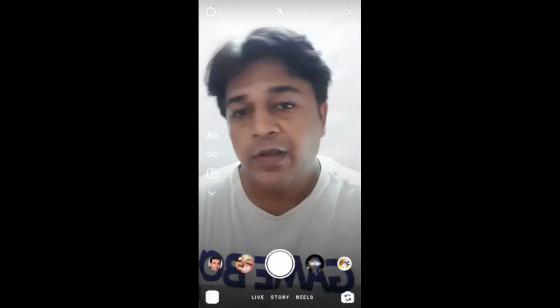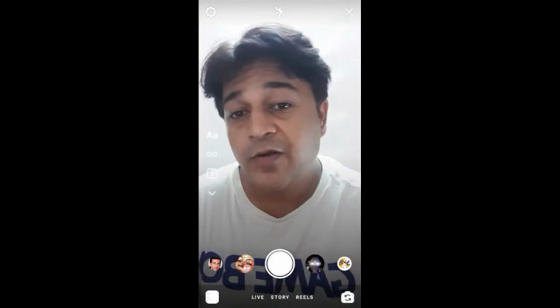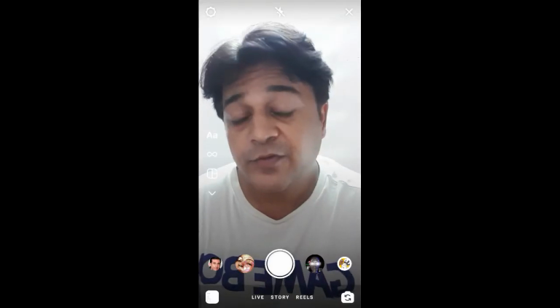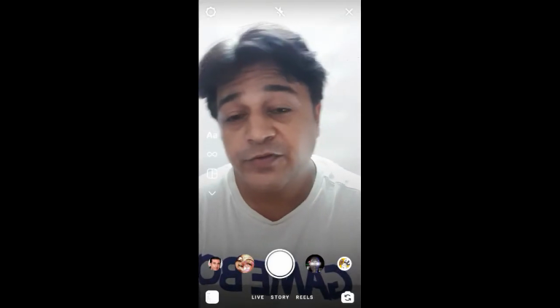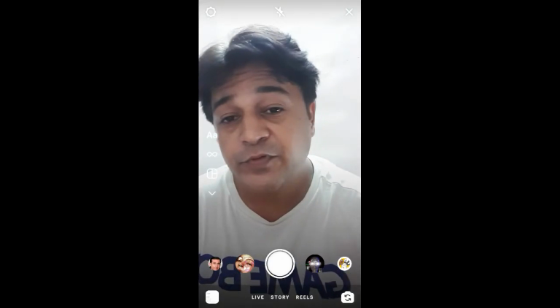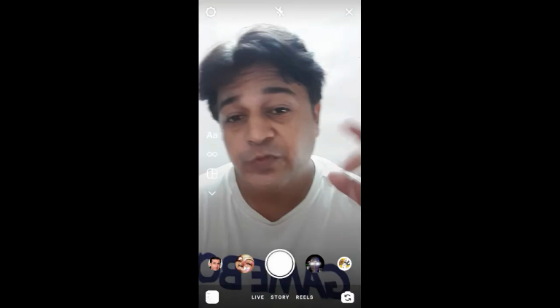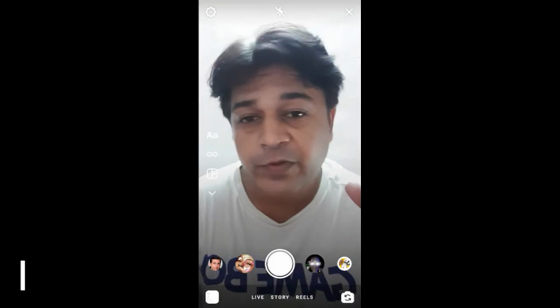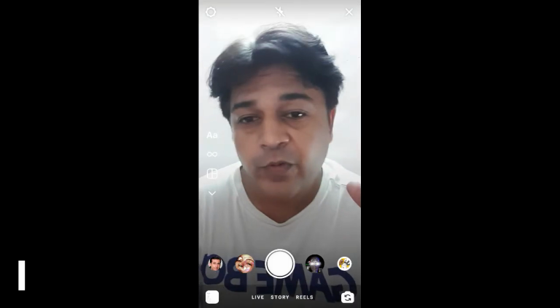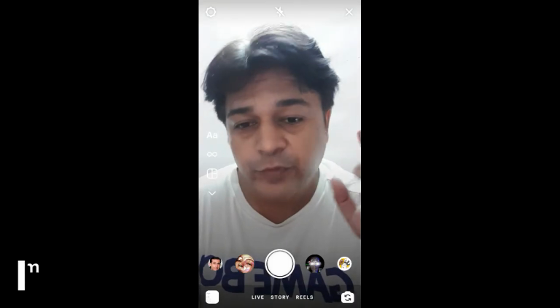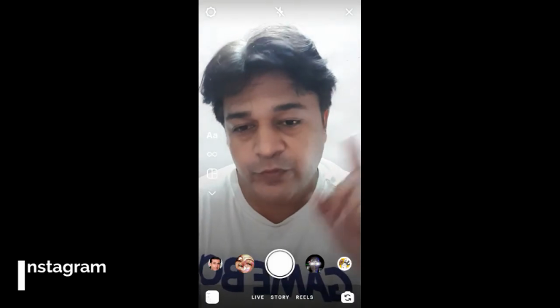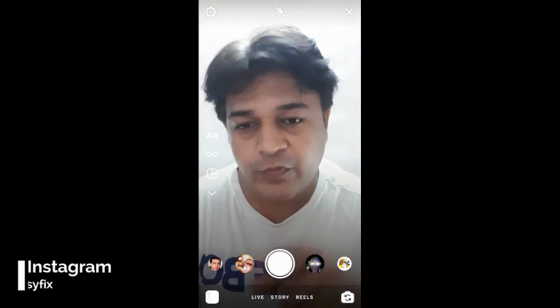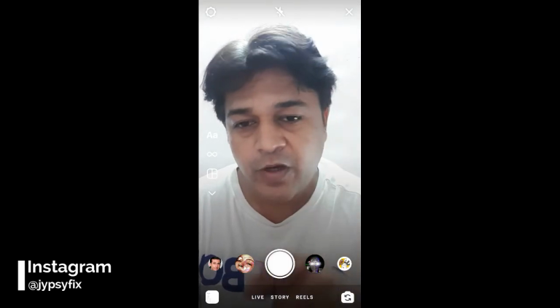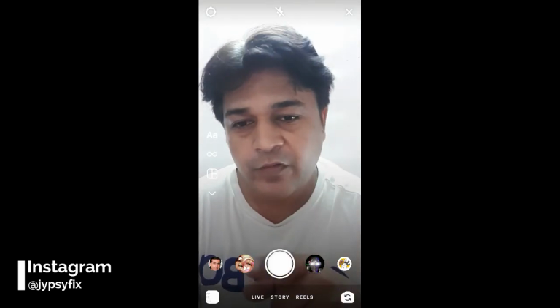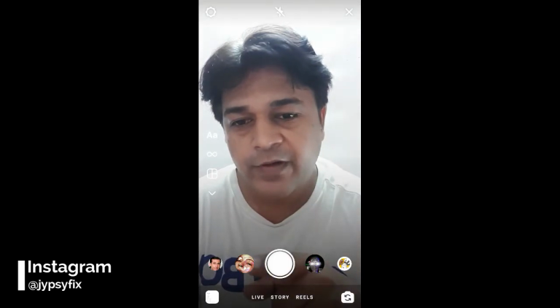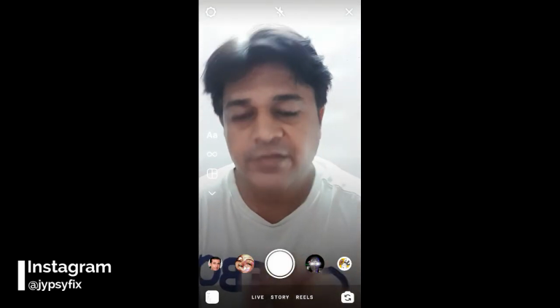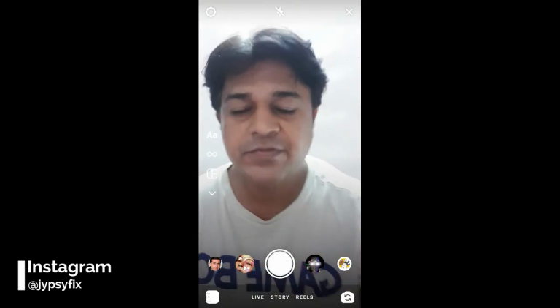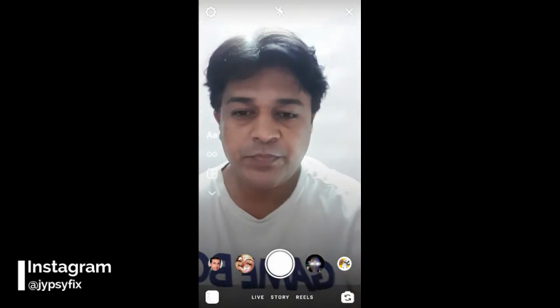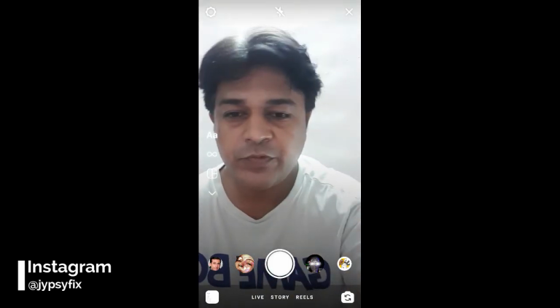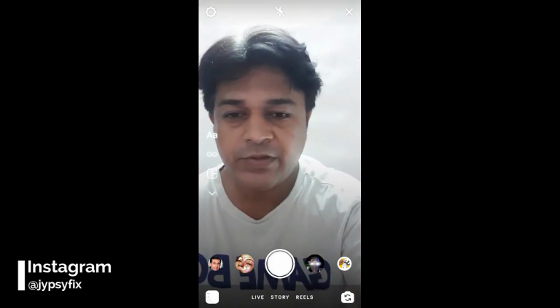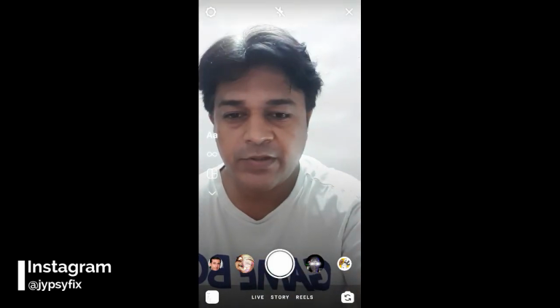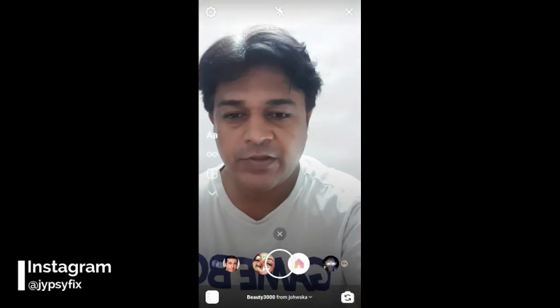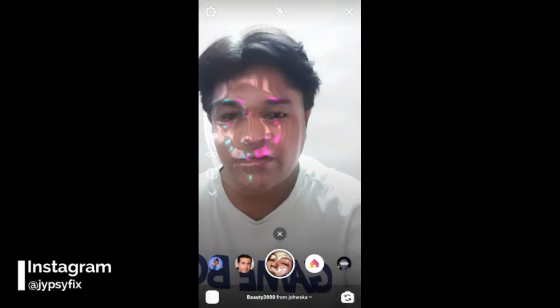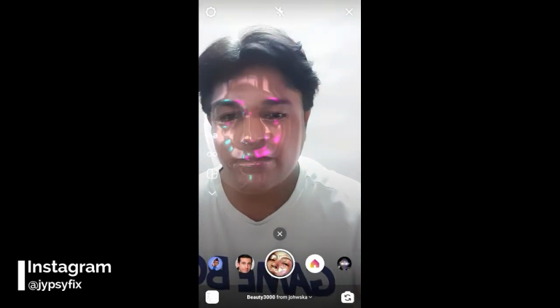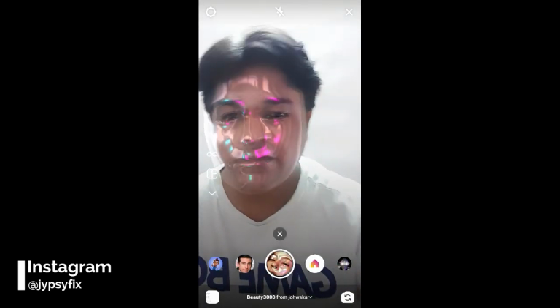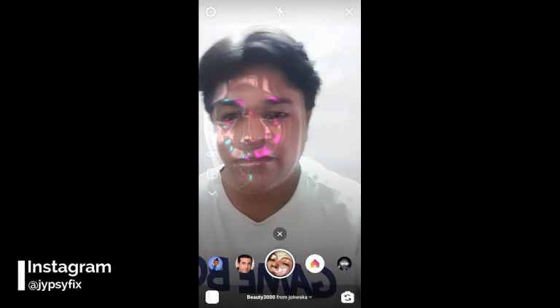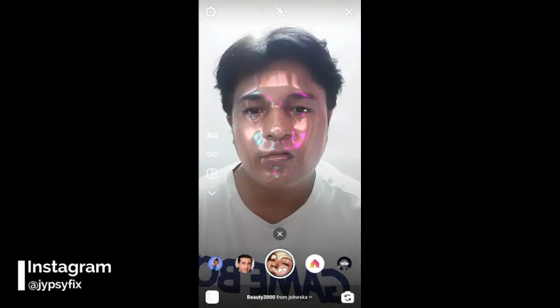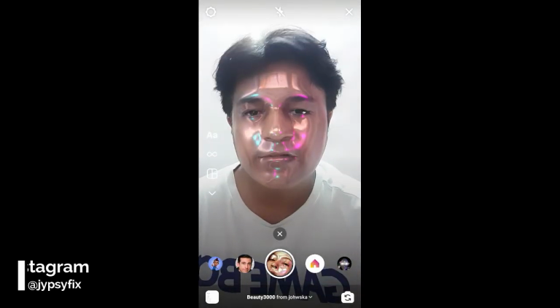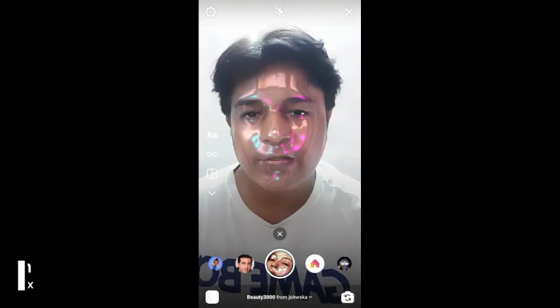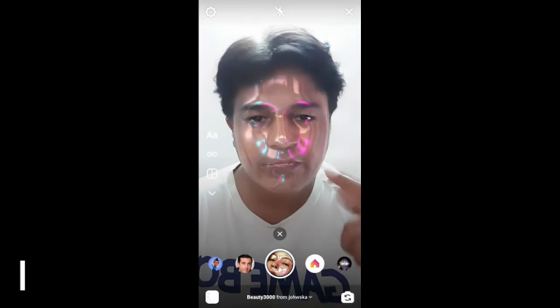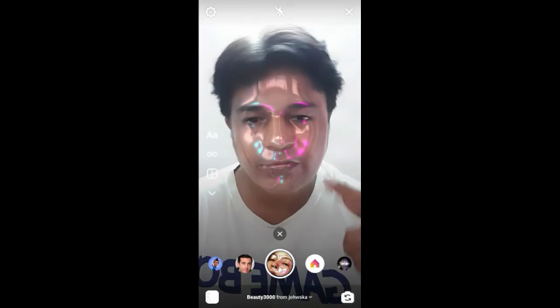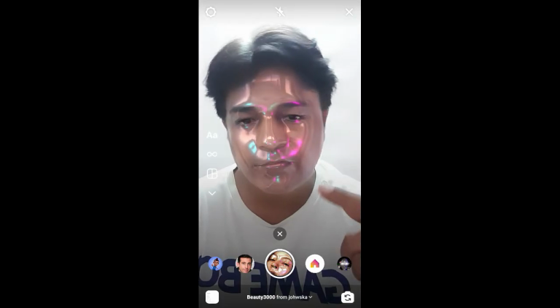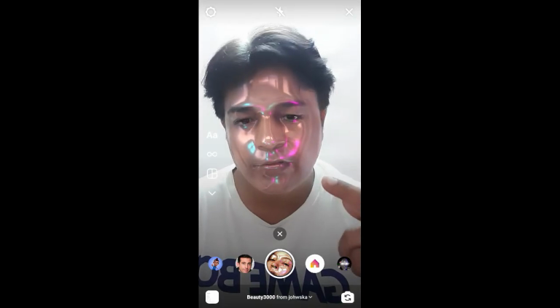Hello guys, what's up! In this quick video I am going to show you how you can find this Beauty 3000 filter on Instagram. So this is the filter.